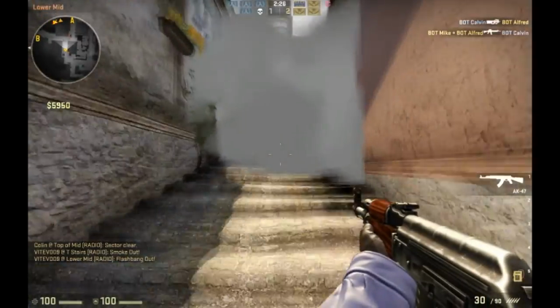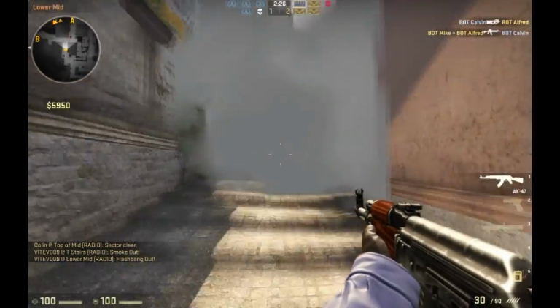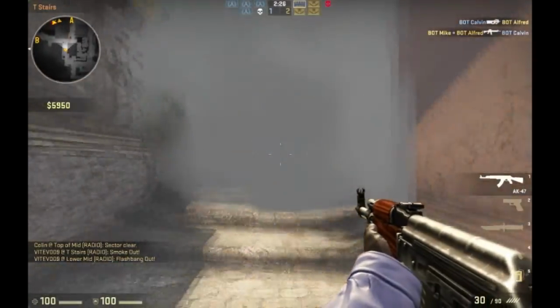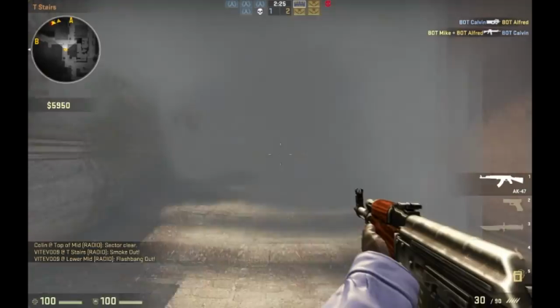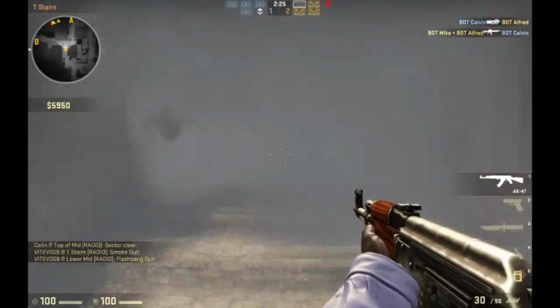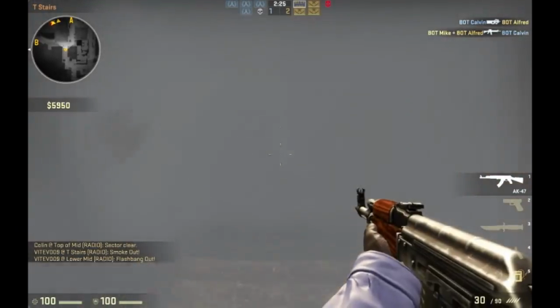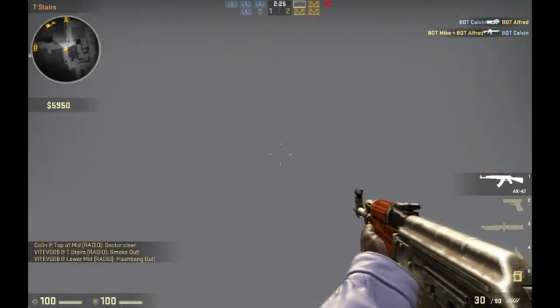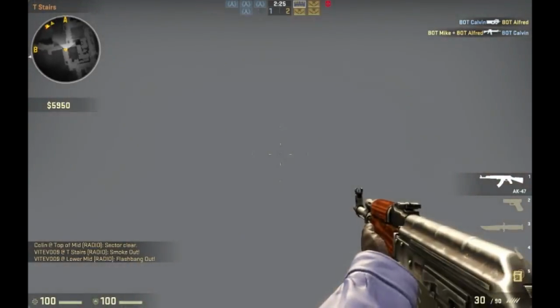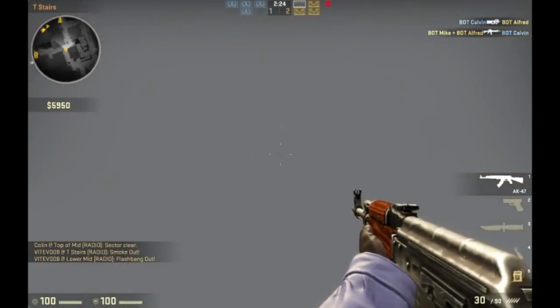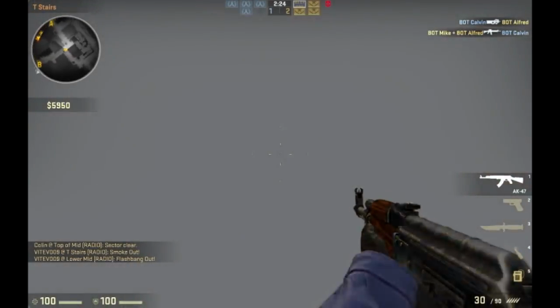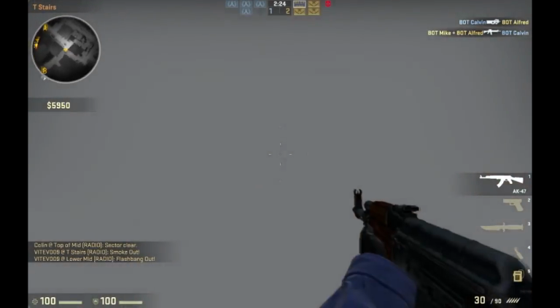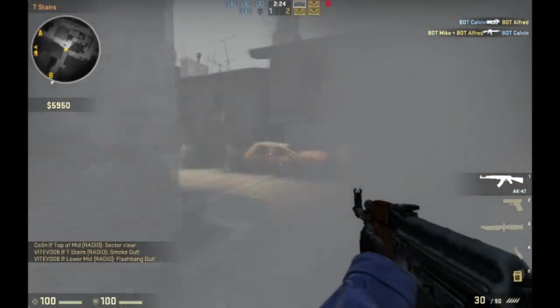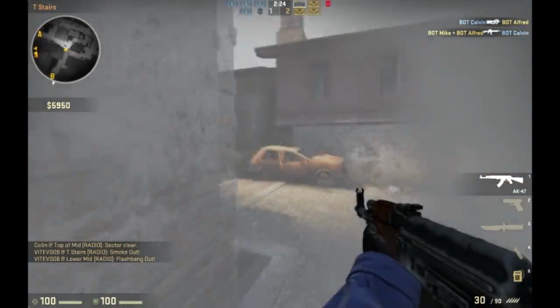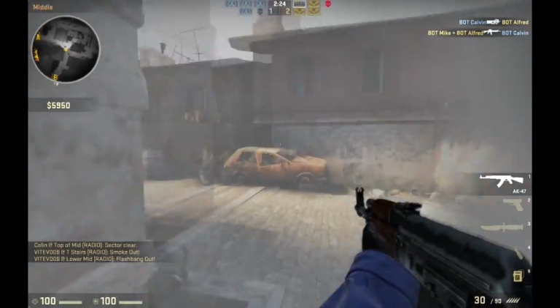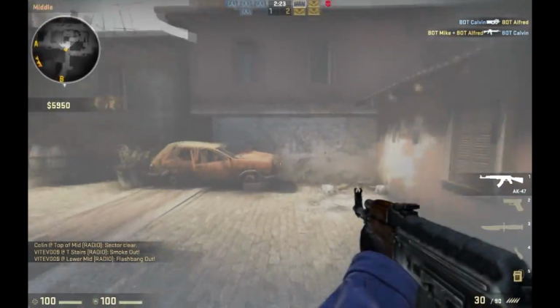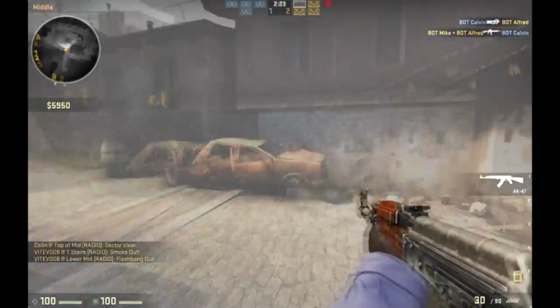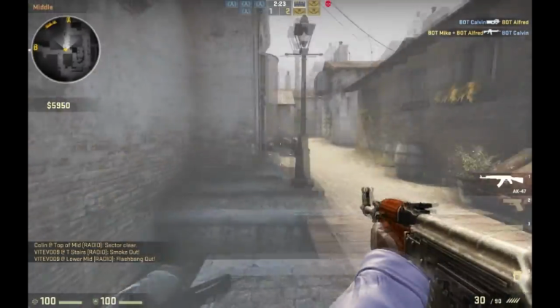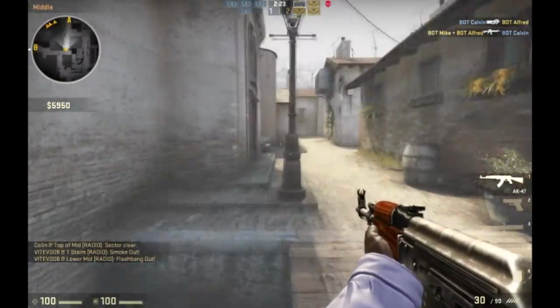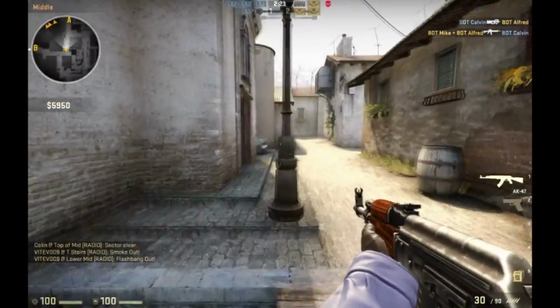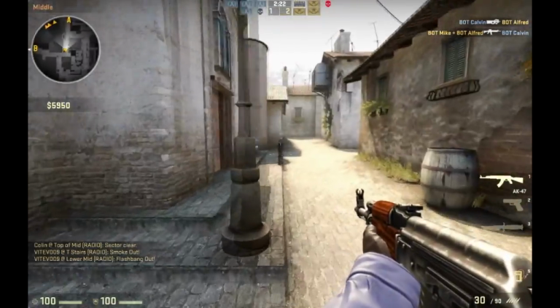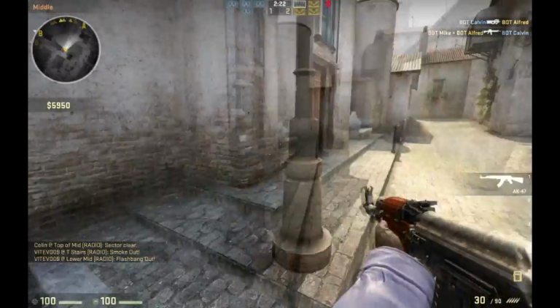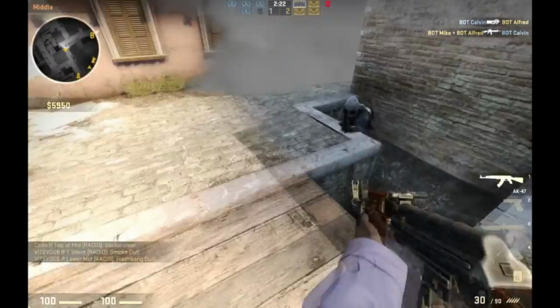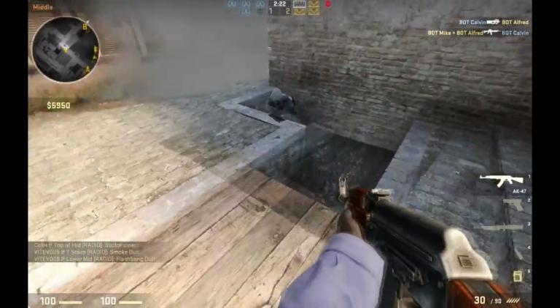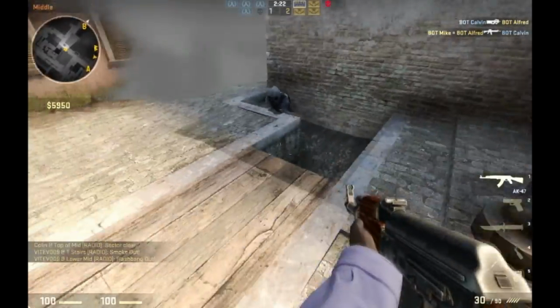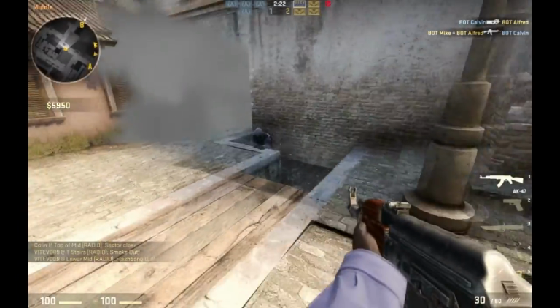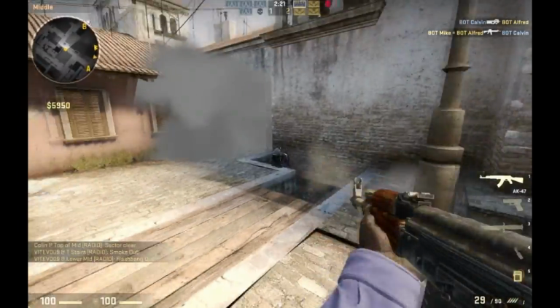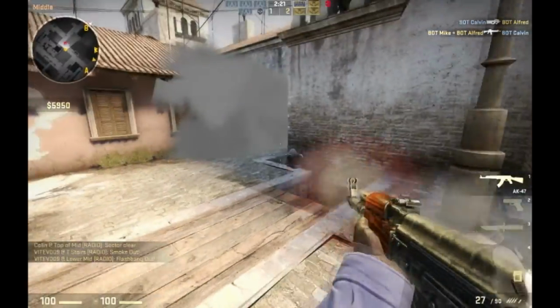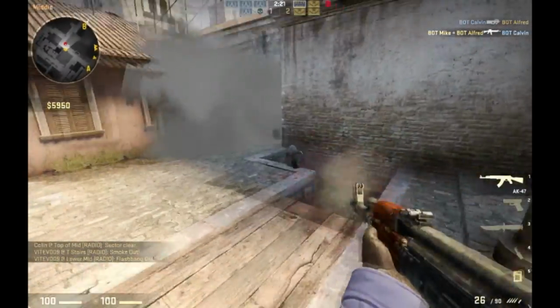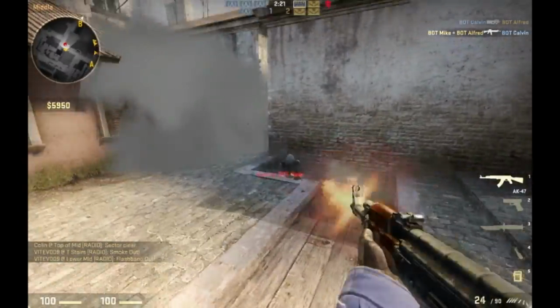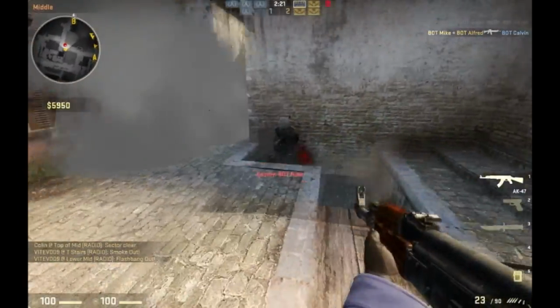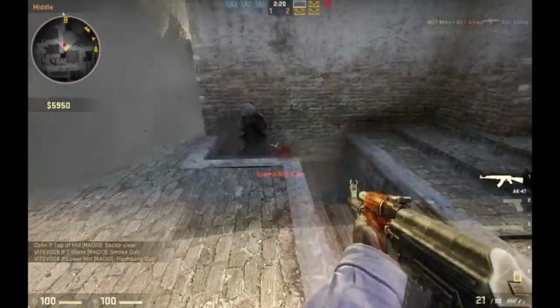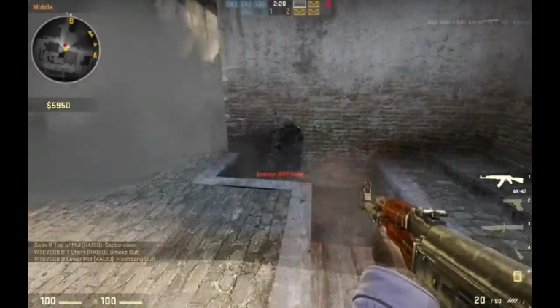What you've got to be careful of is not to flashbang yourself or your teammates. Even when friendly fire is off, you can still flashbang your own teammates.